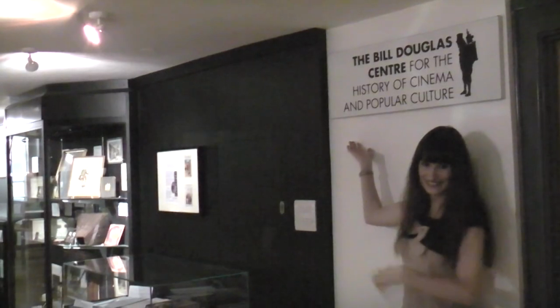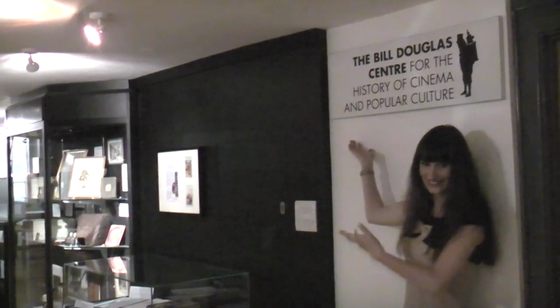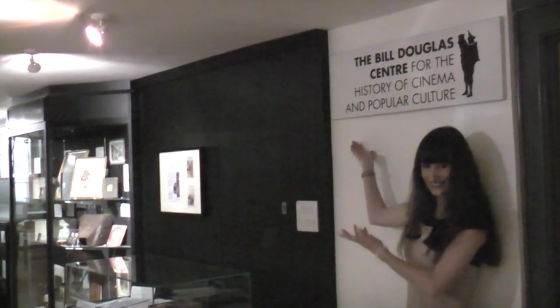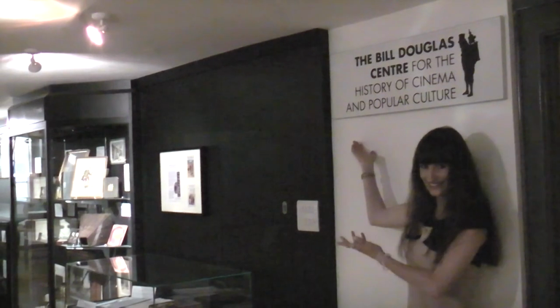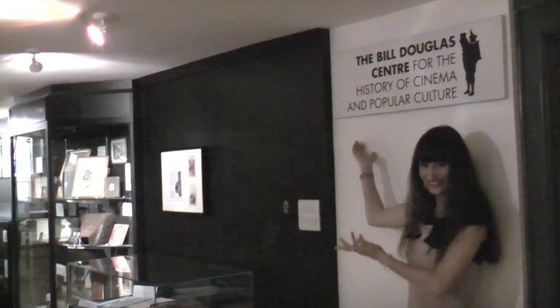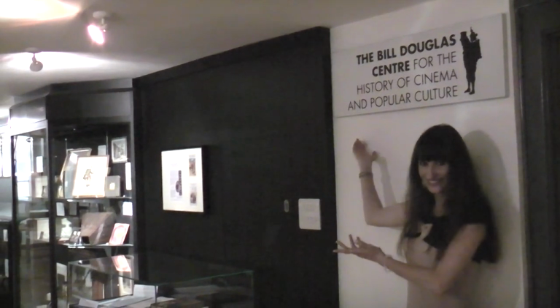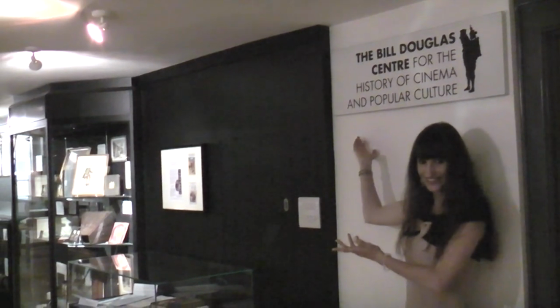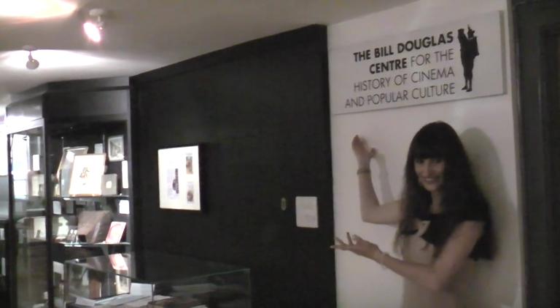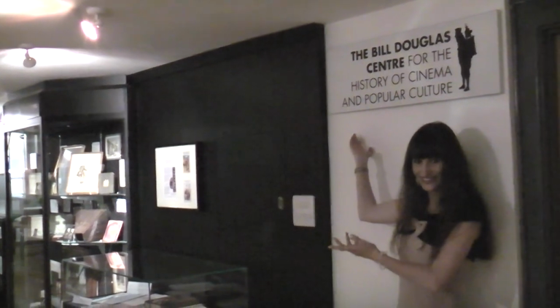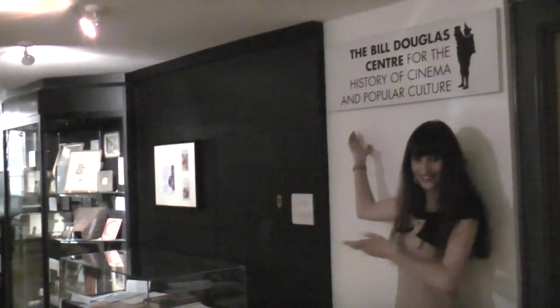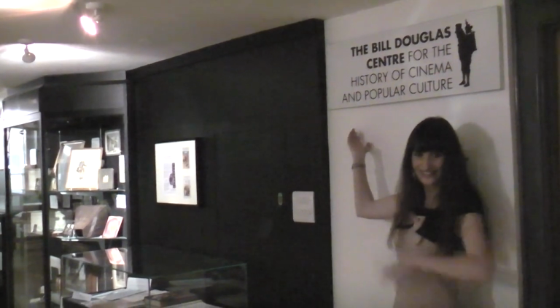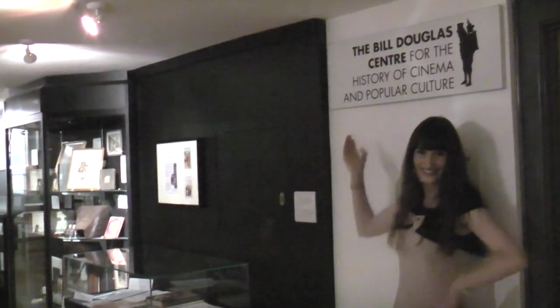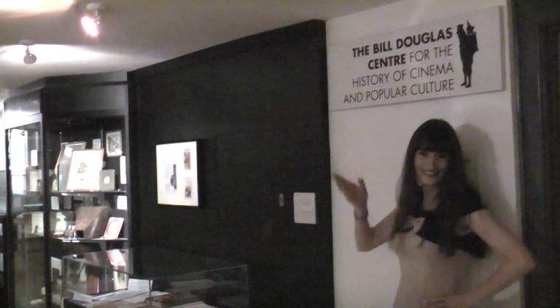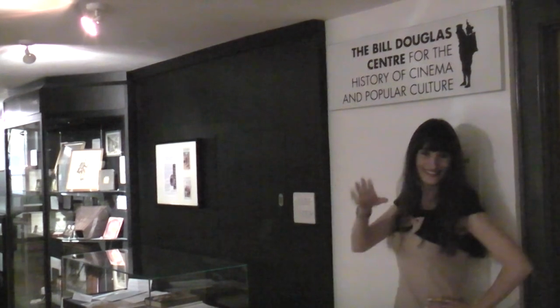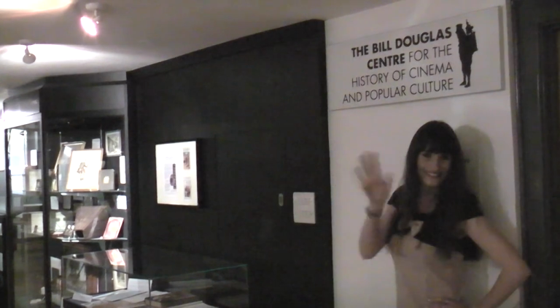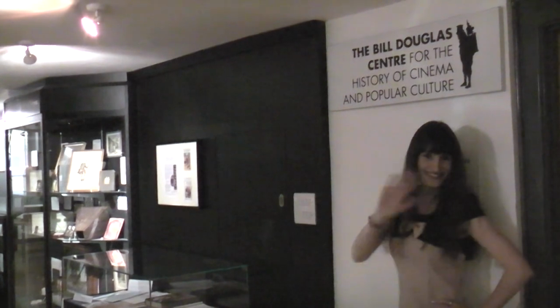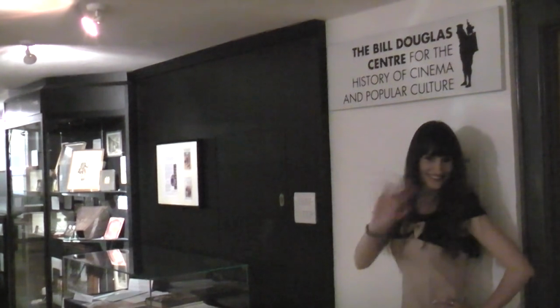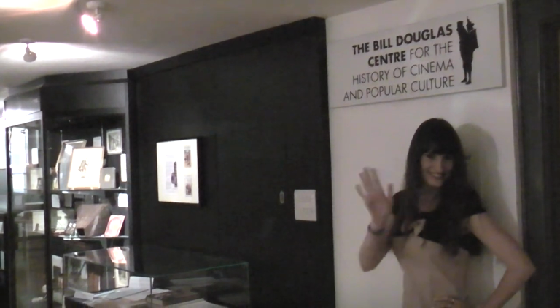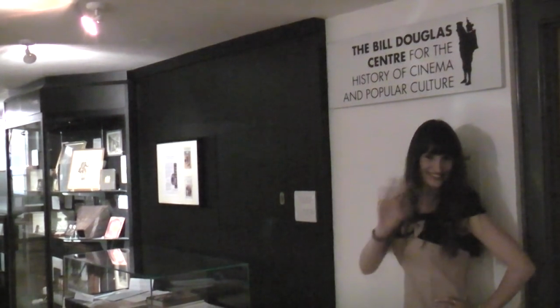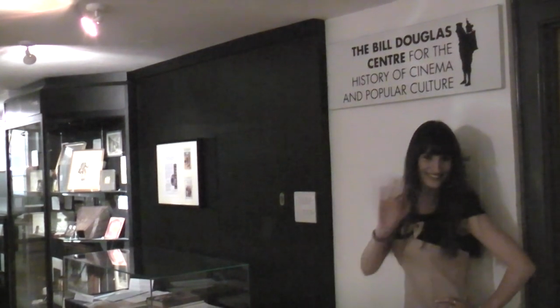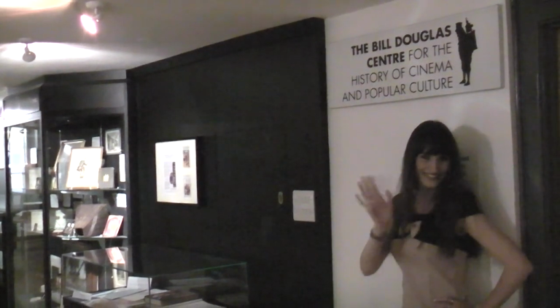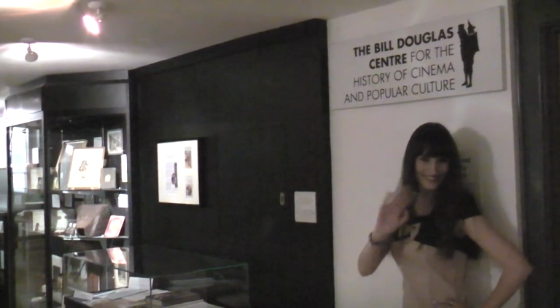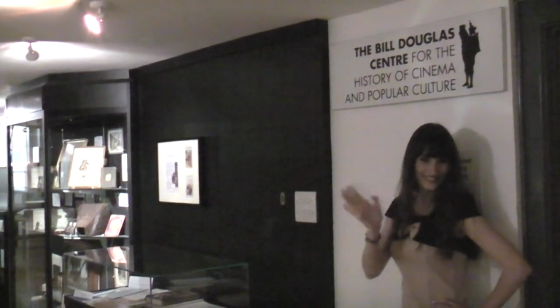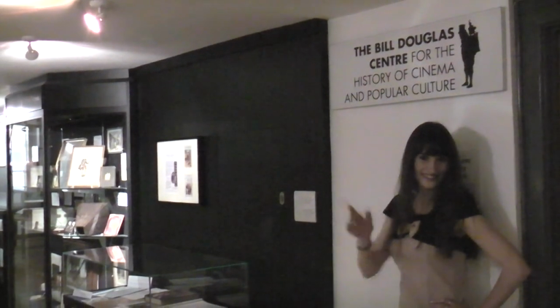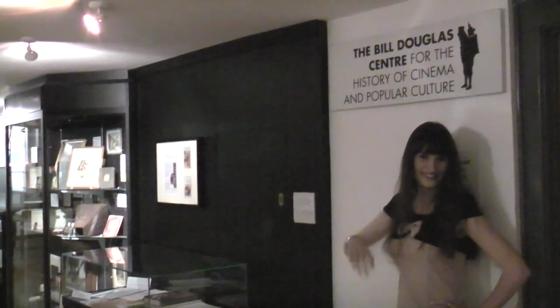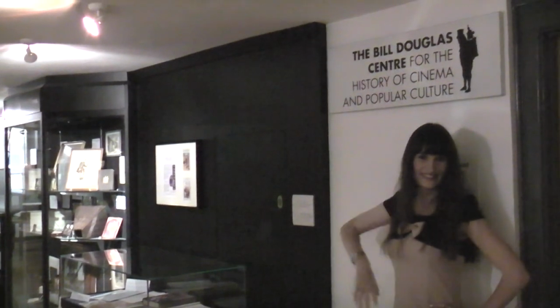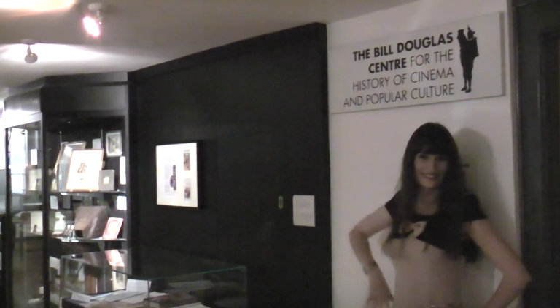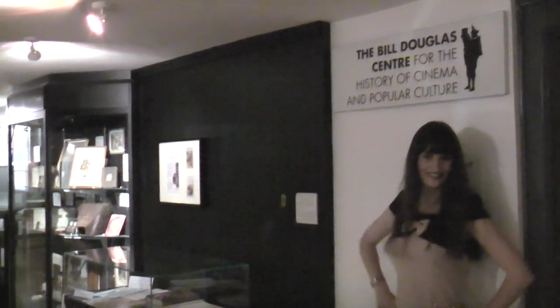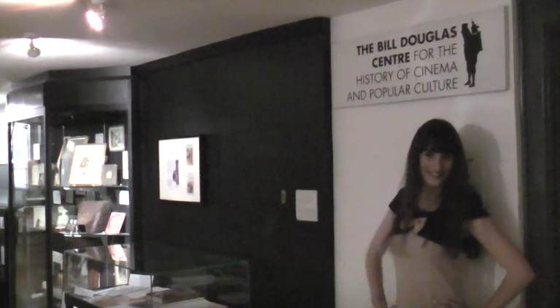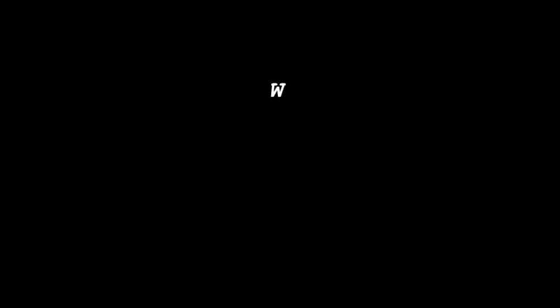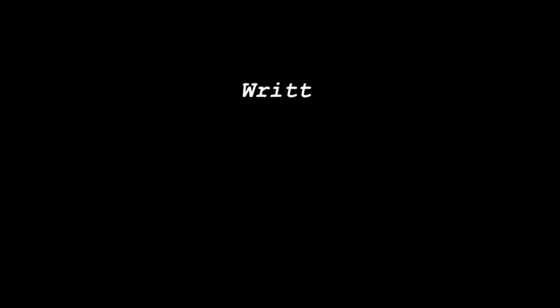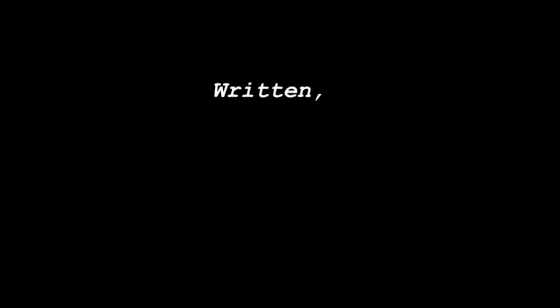To see these items and many, many more, don't delay — come down to the Bill Douglas Centre today.